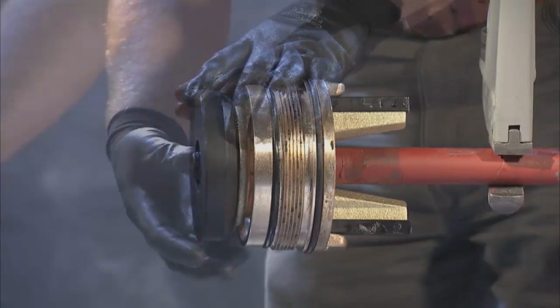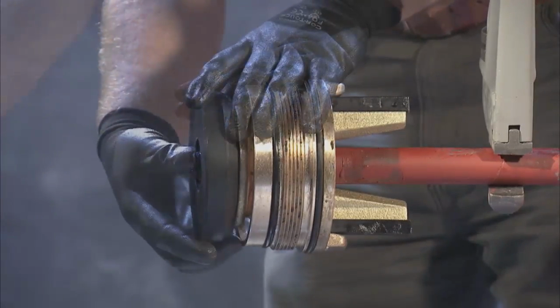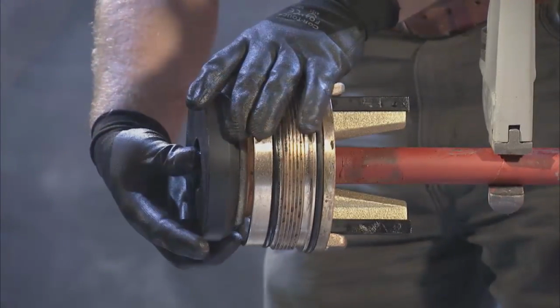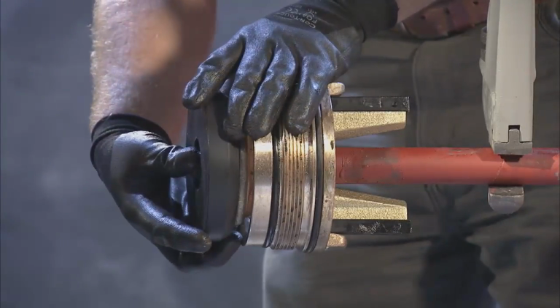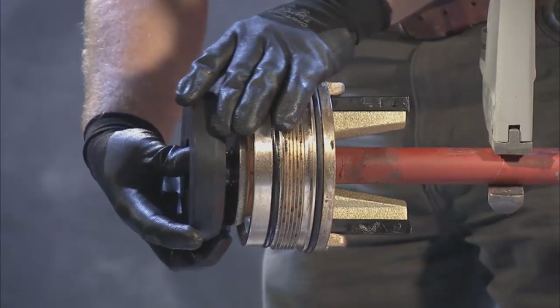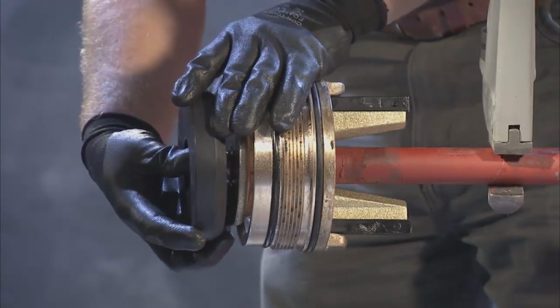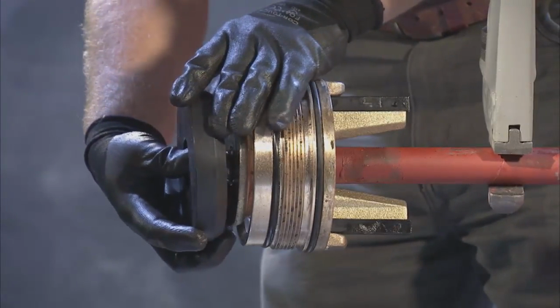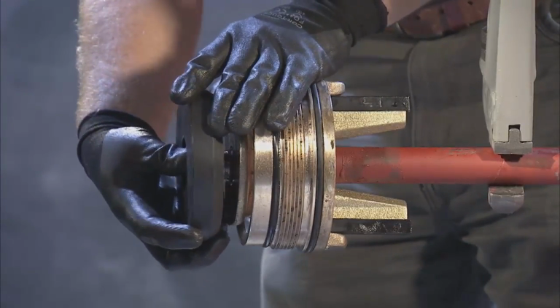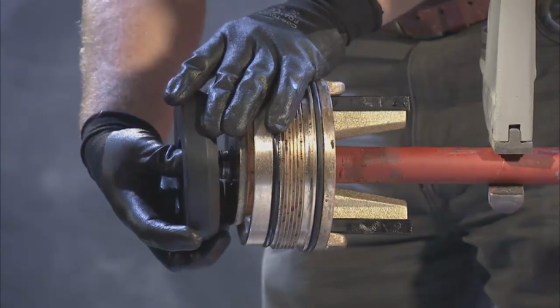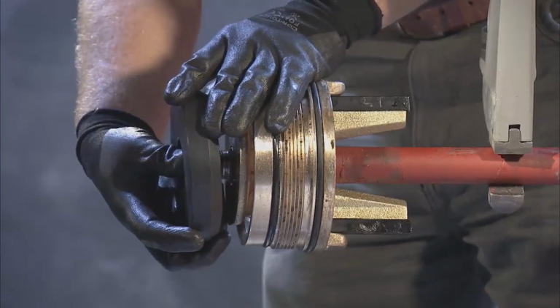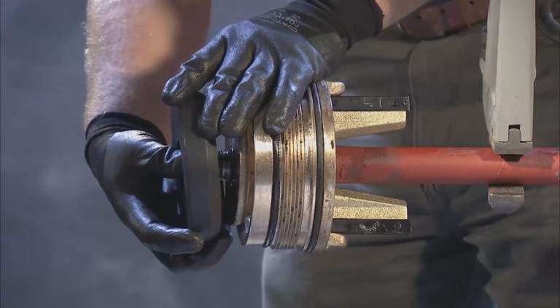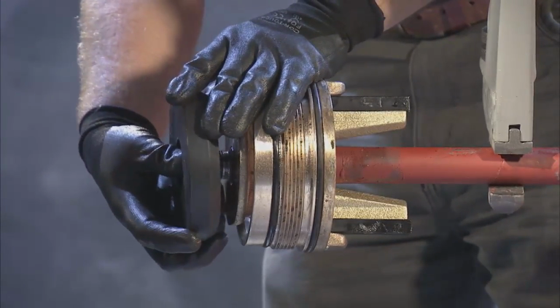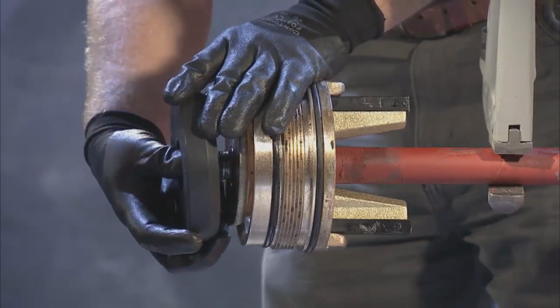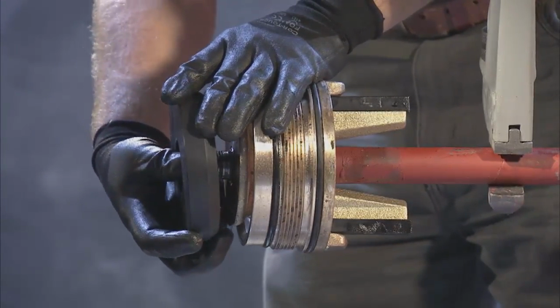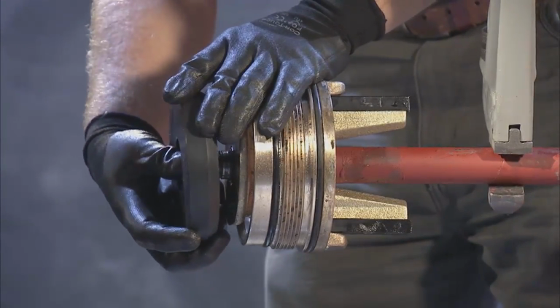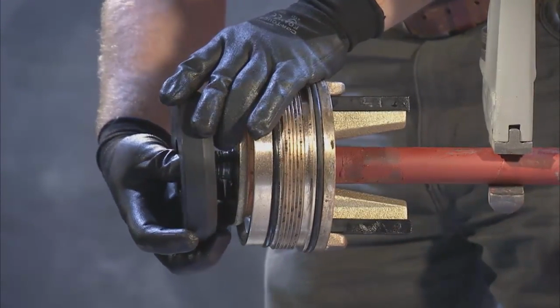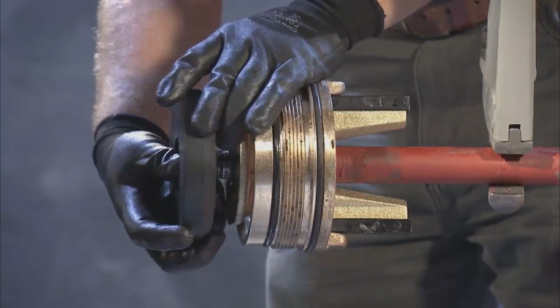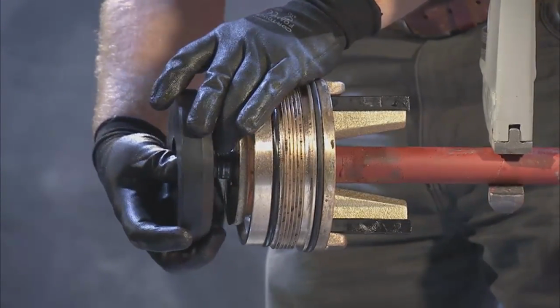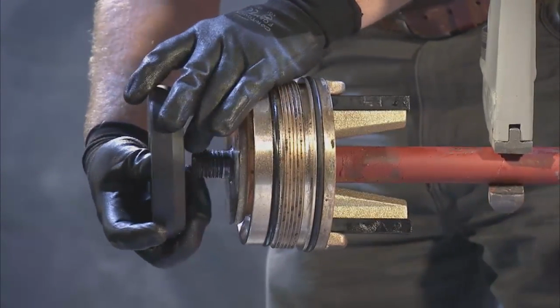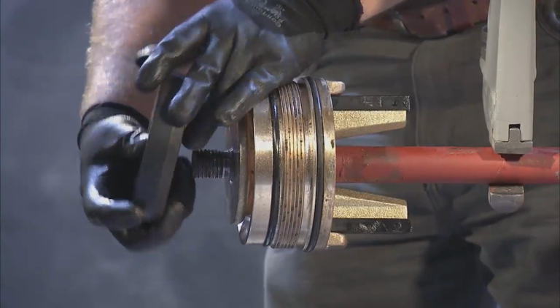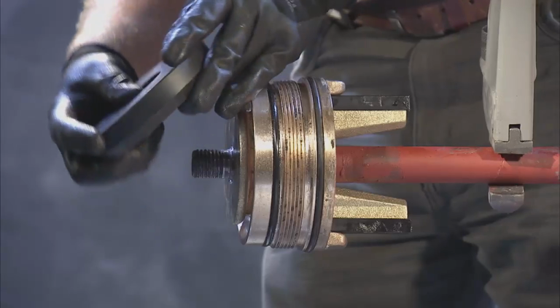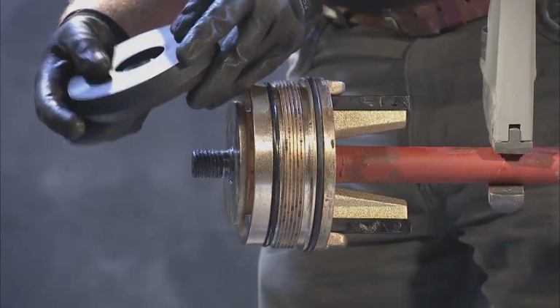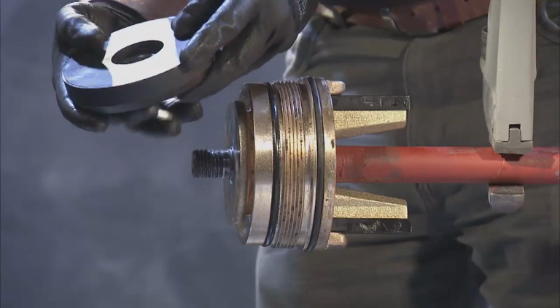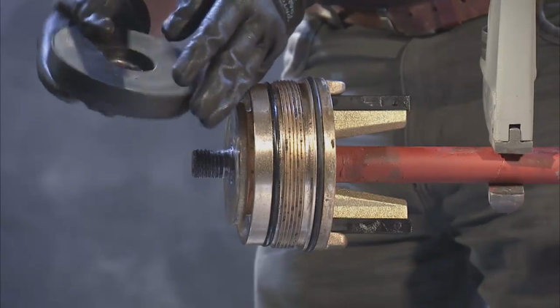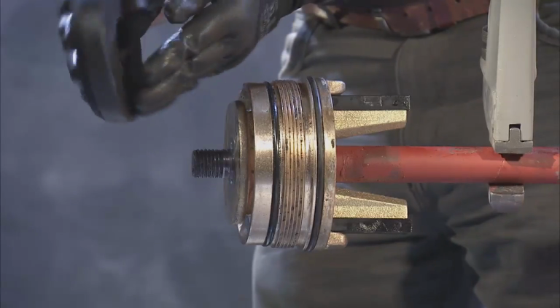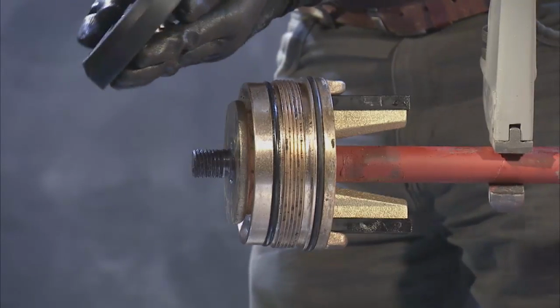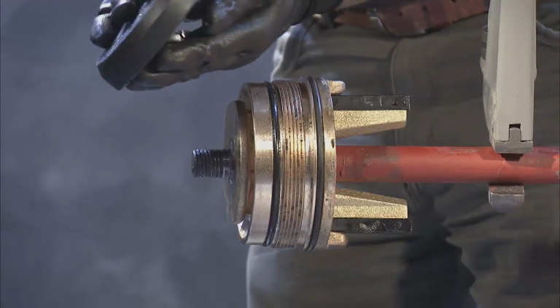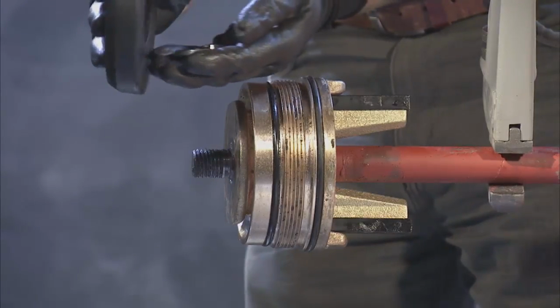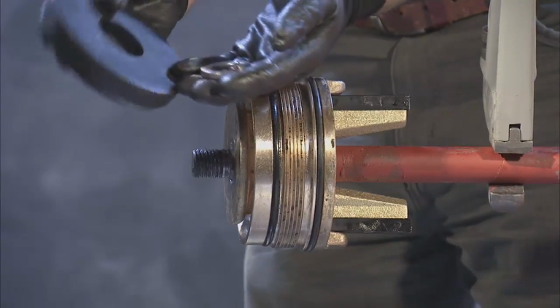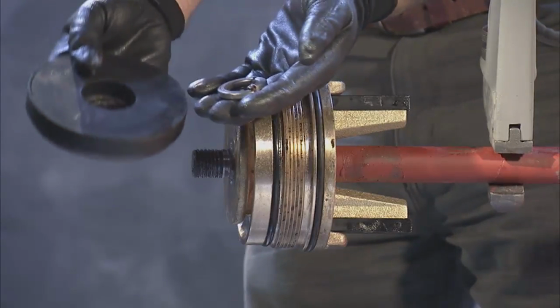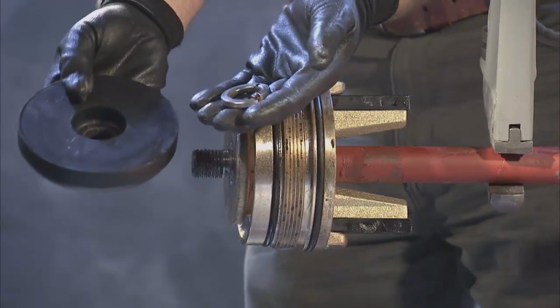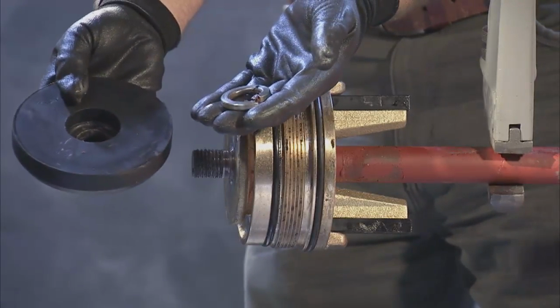Next, remove the now visible lock washer and lower valve seat from the bottom stem.